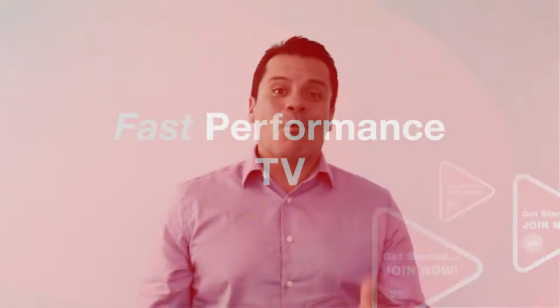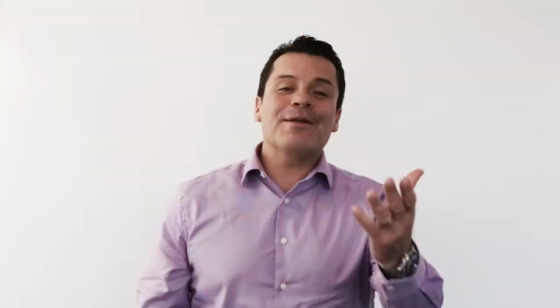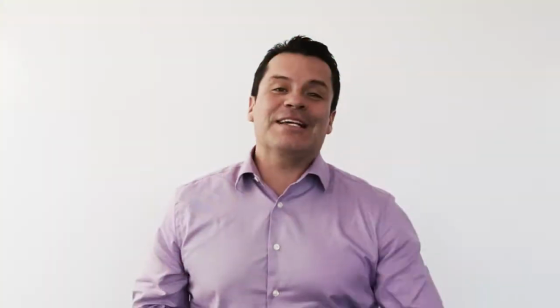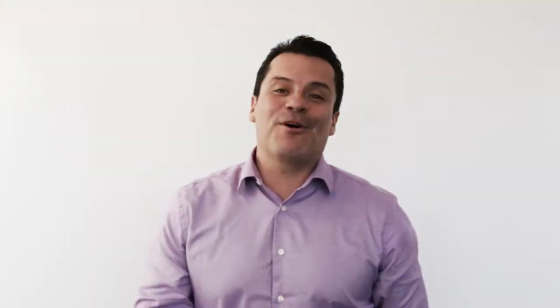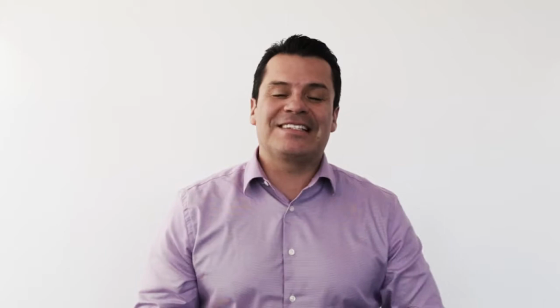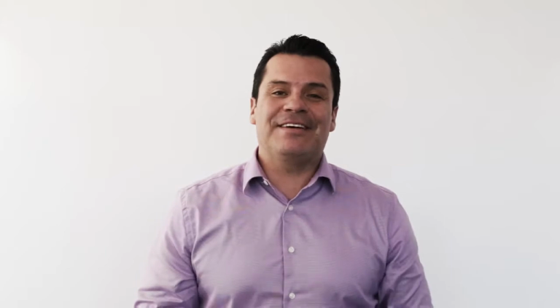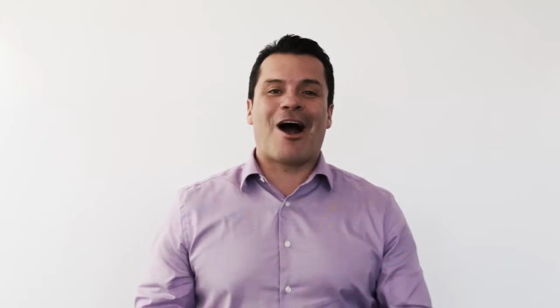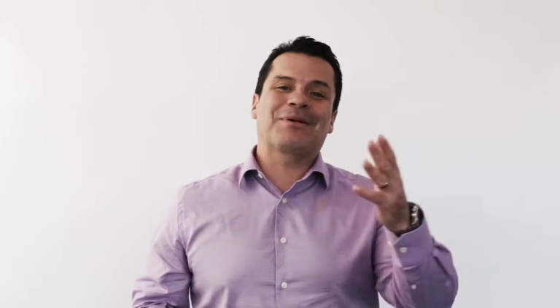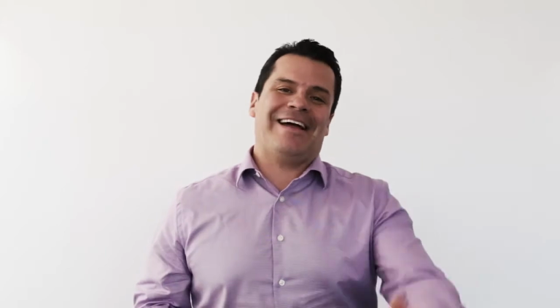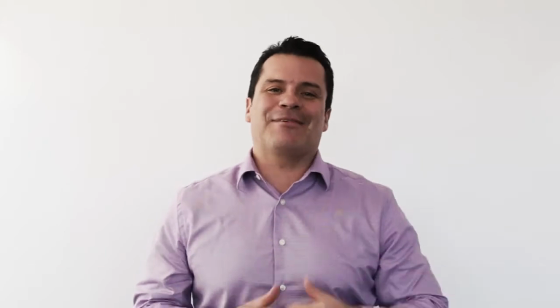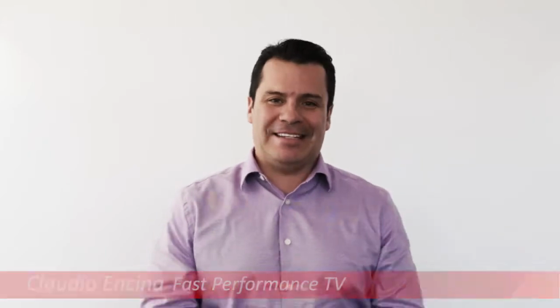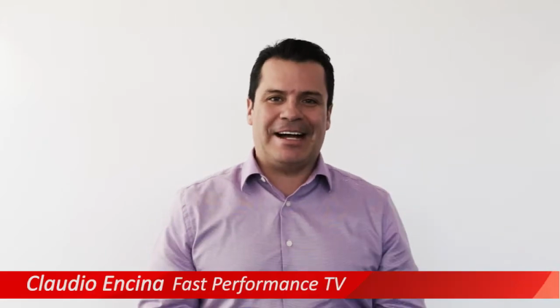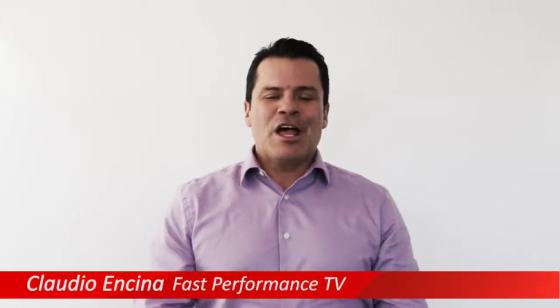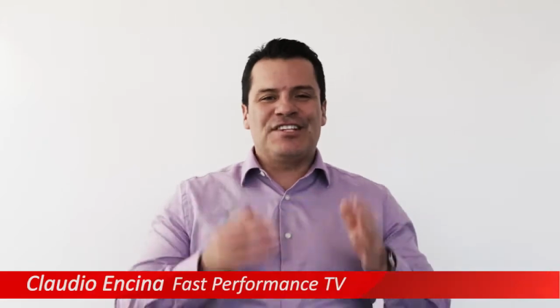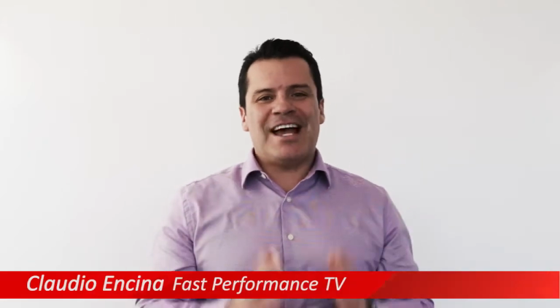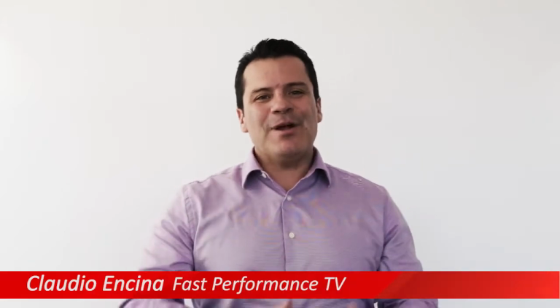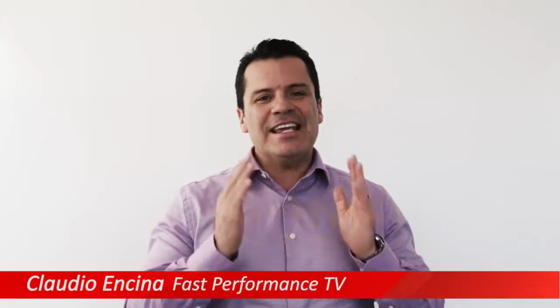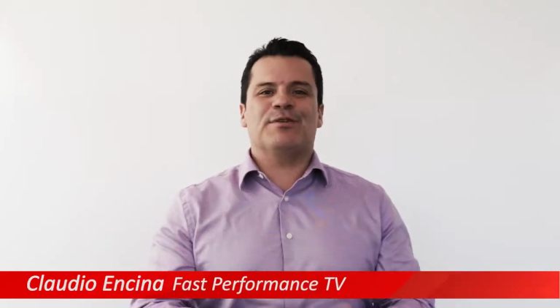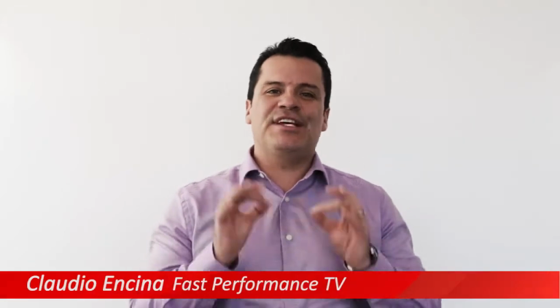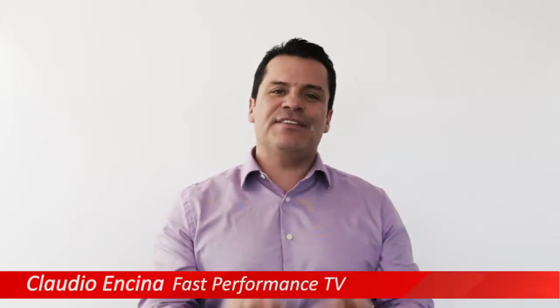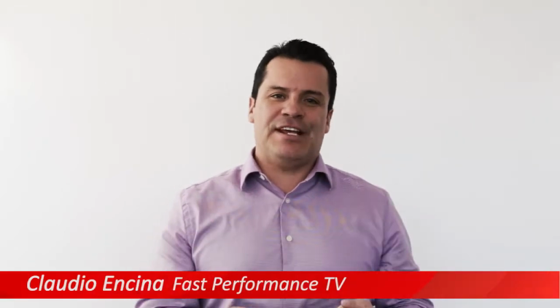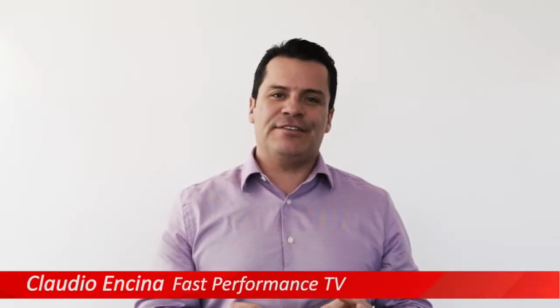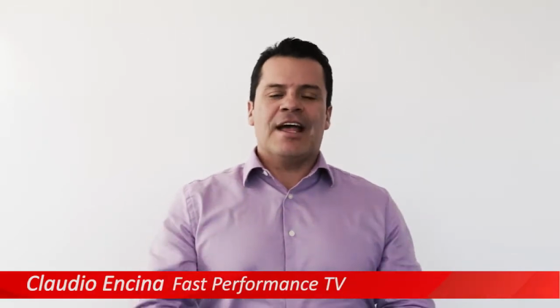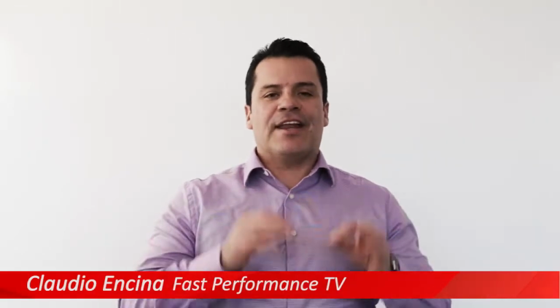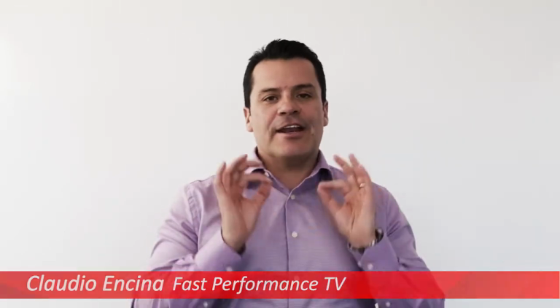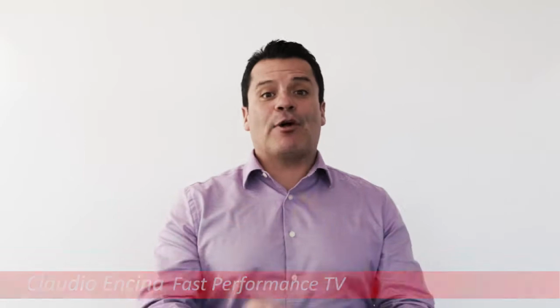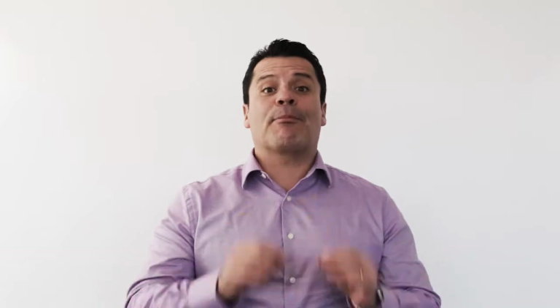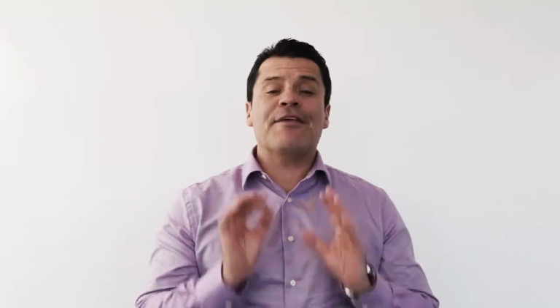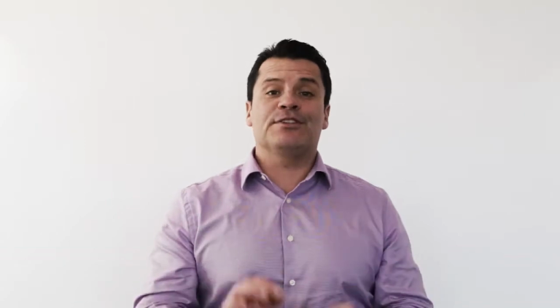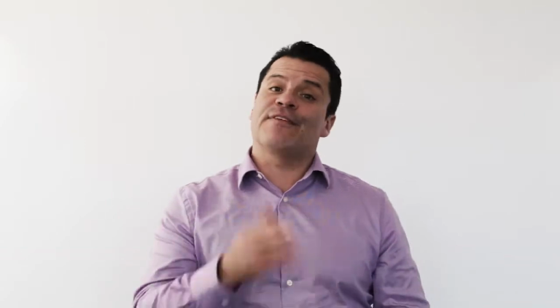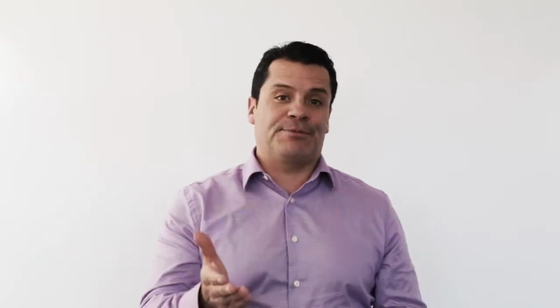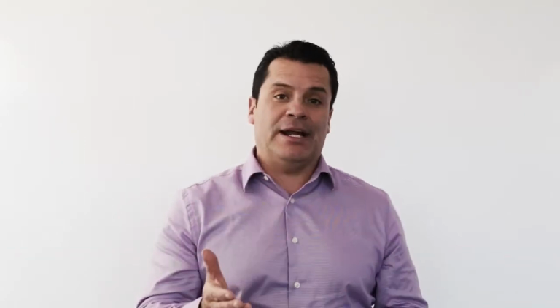Welcome to Fast Performance TV, I'm Claudio Encina. Today we're going to give you a series of videos that are going to create breakthroughs for this spring.